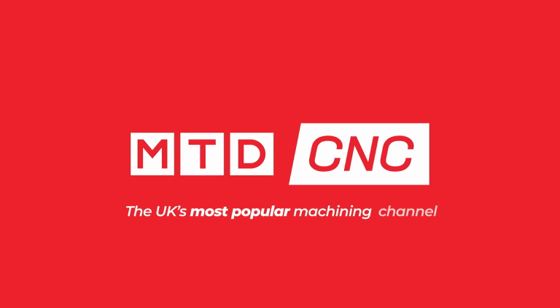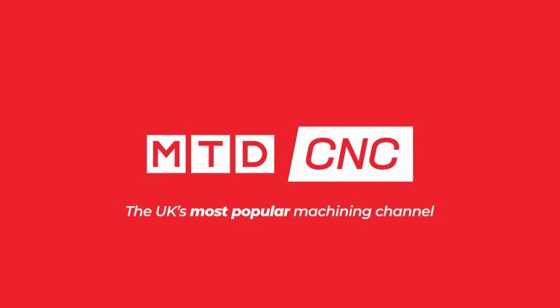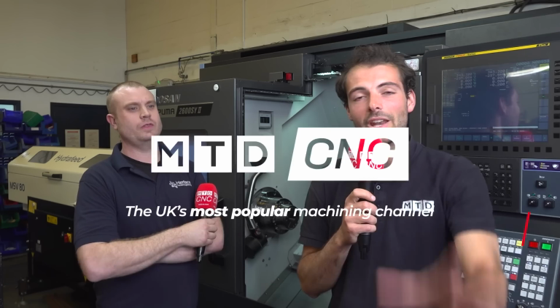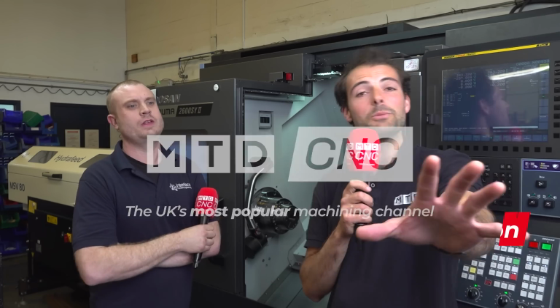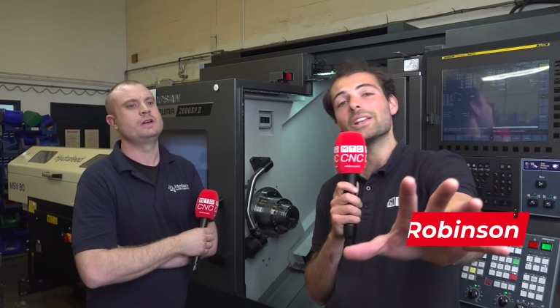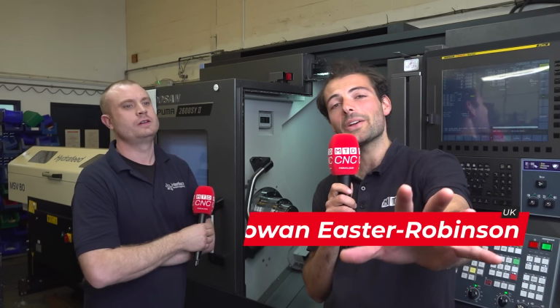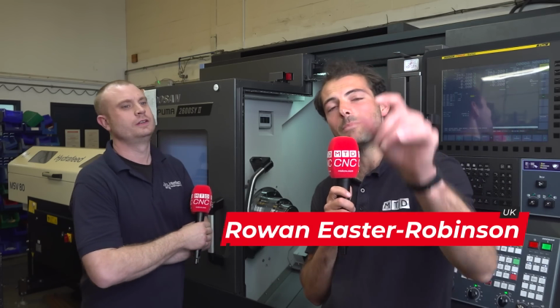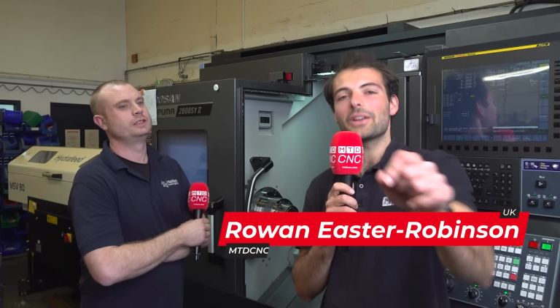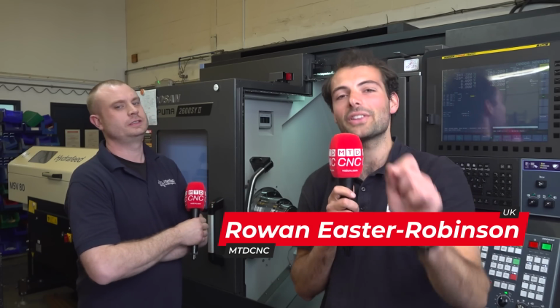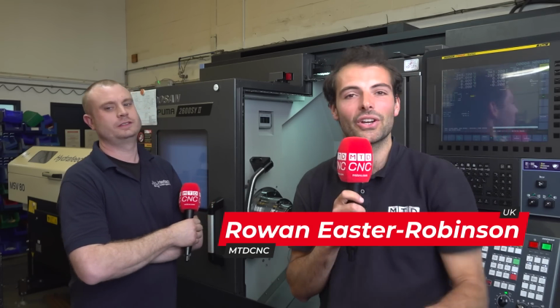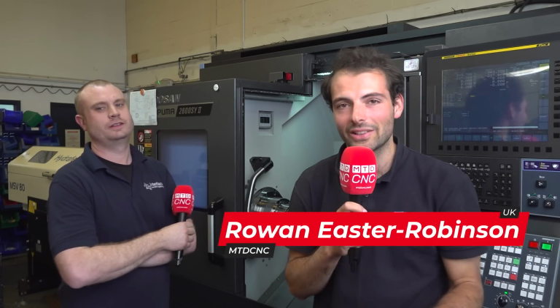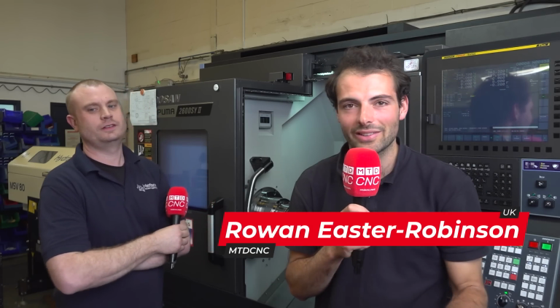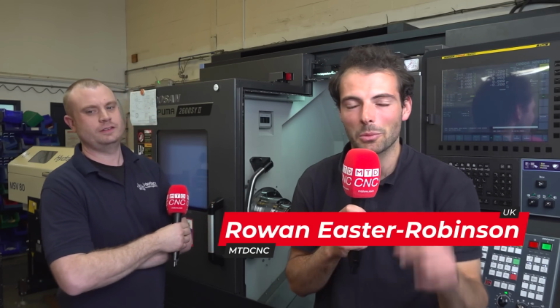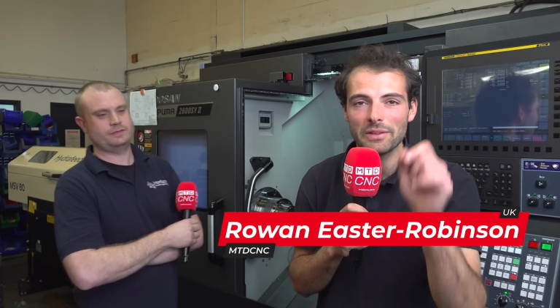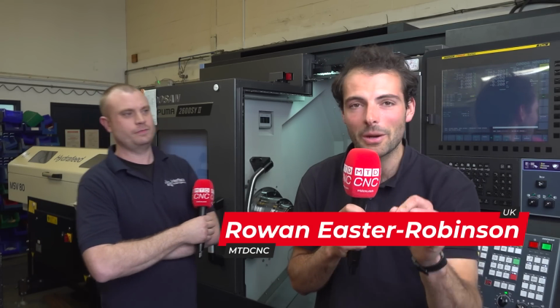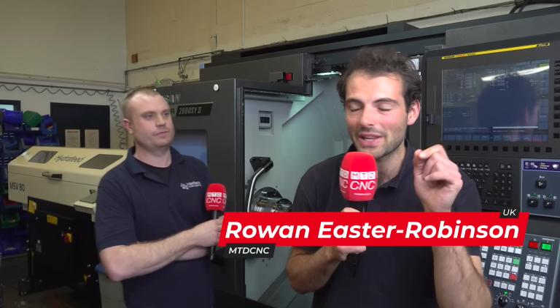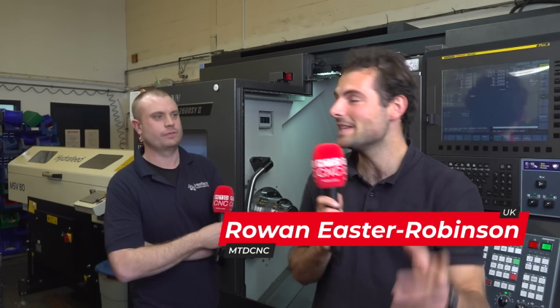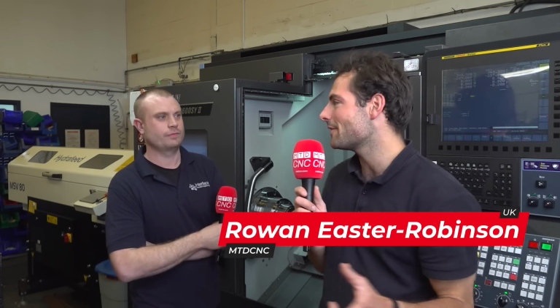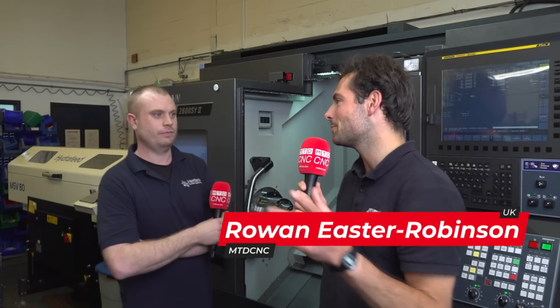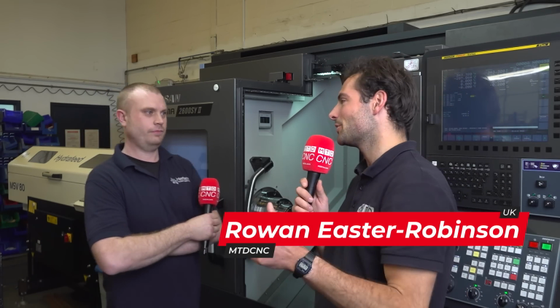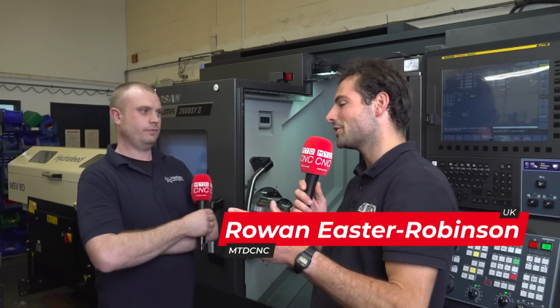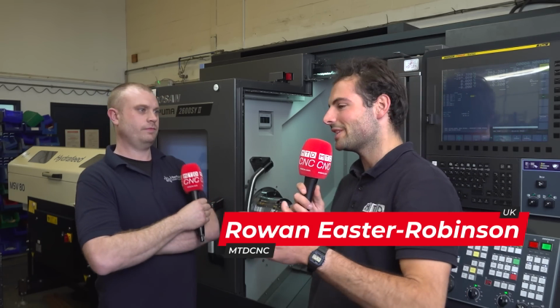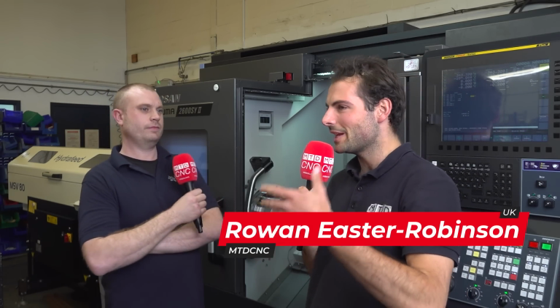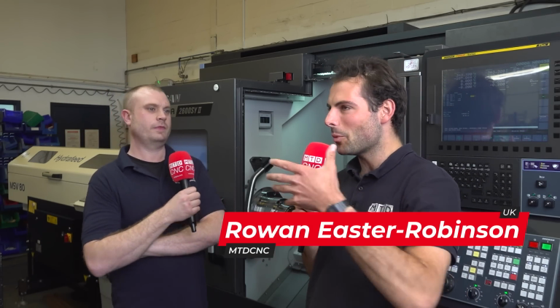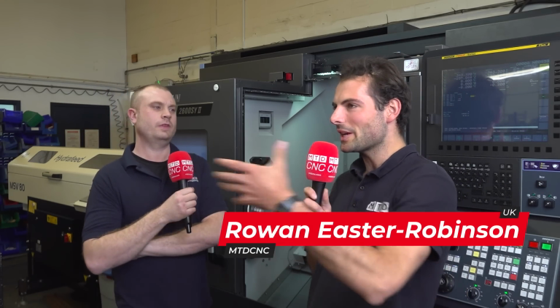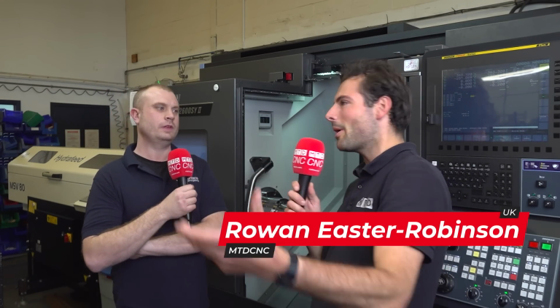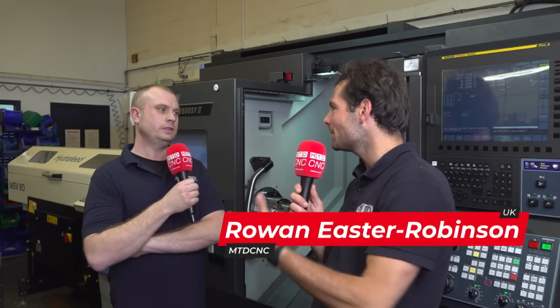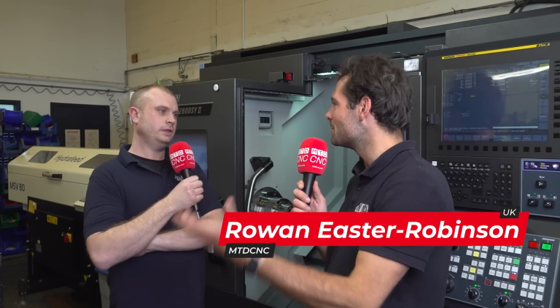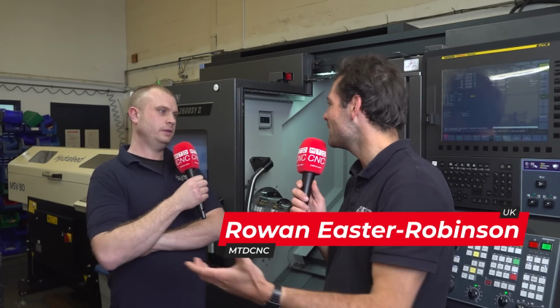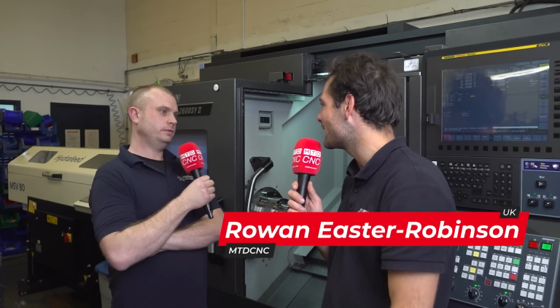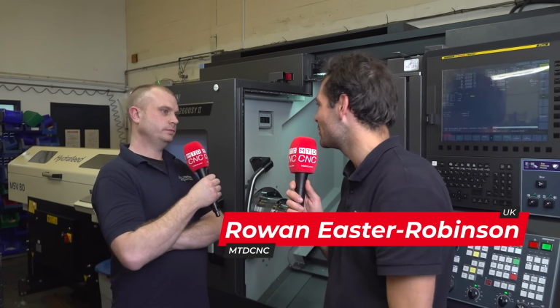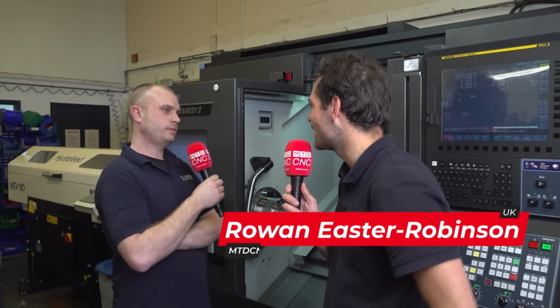I know you millers out there might think turning is easy, but we've come to Interface Precision. Nick, what kind of parts are you making every day?